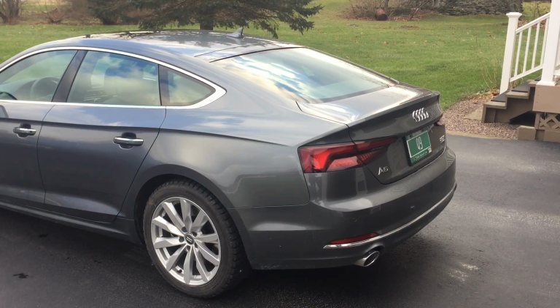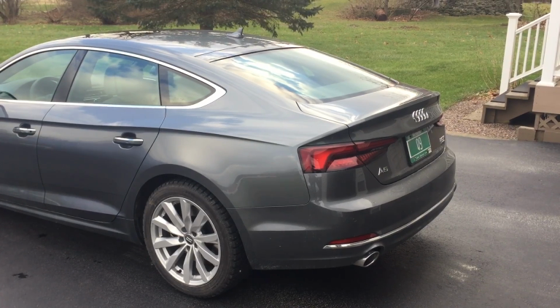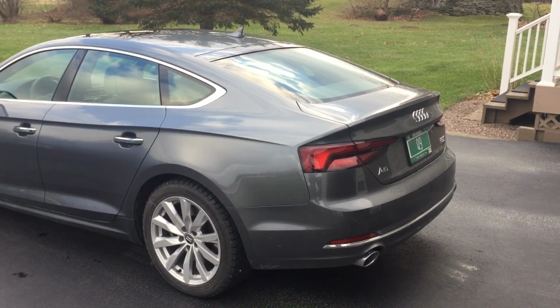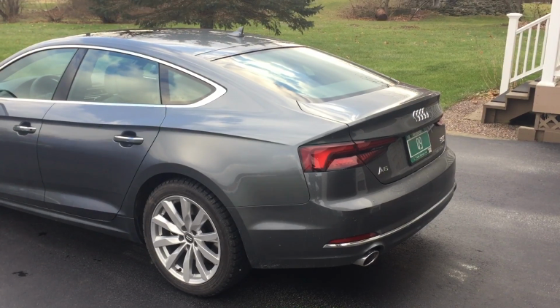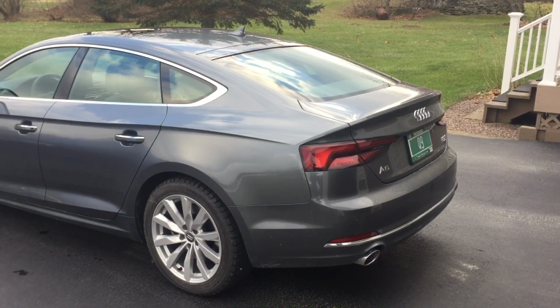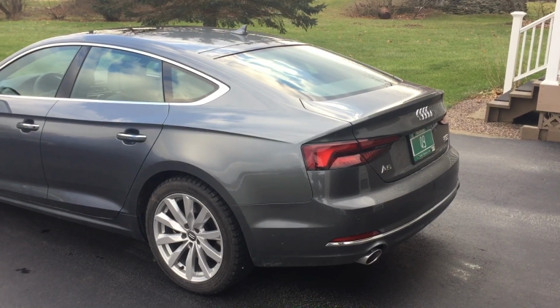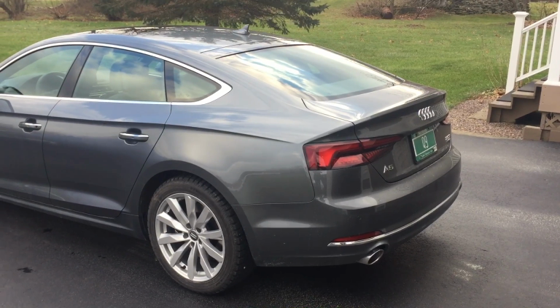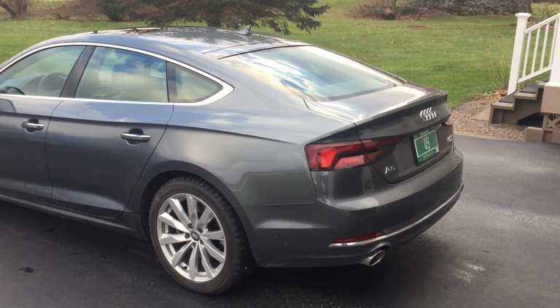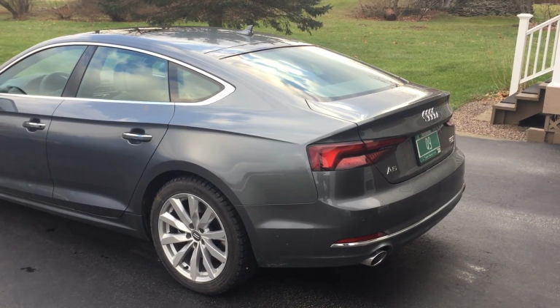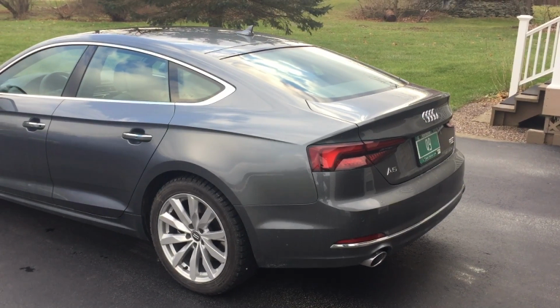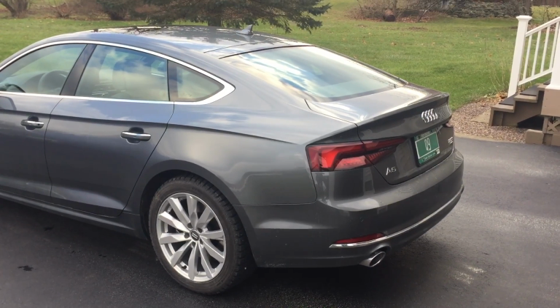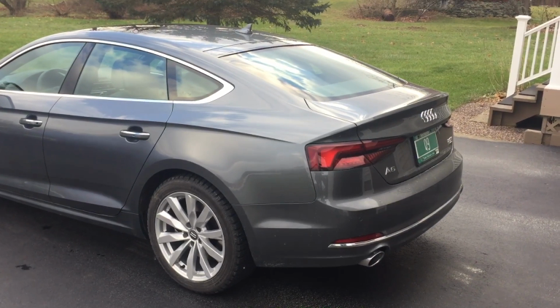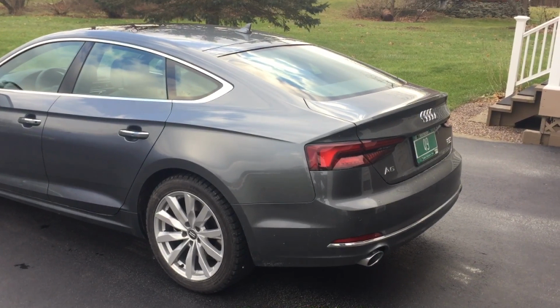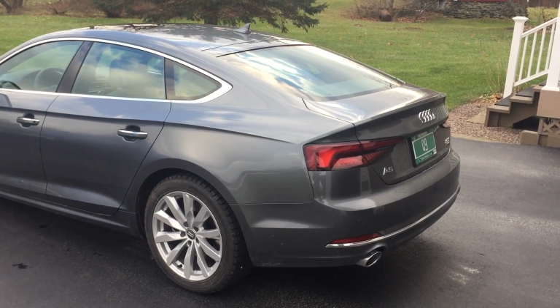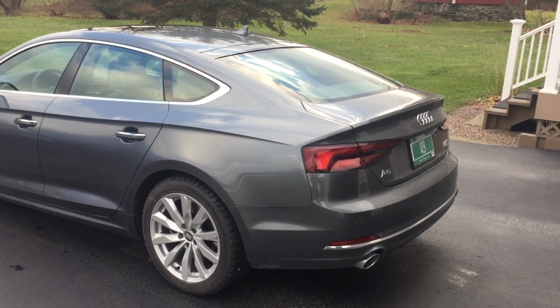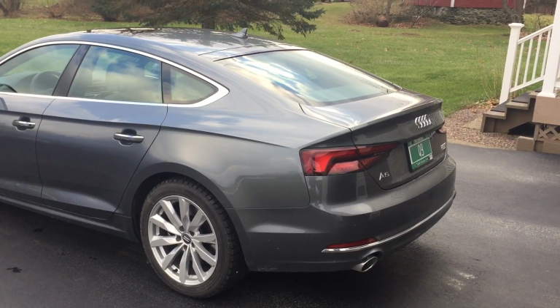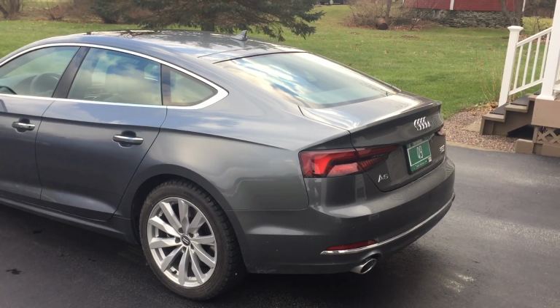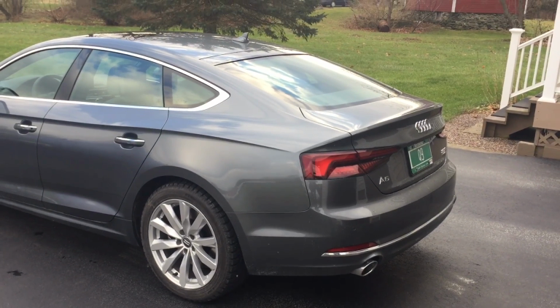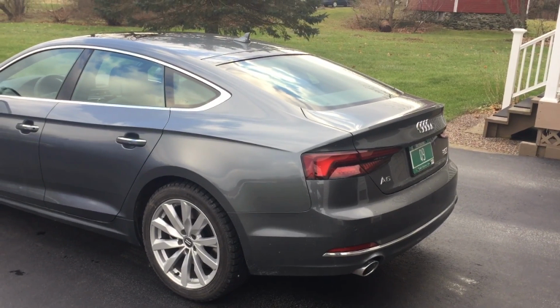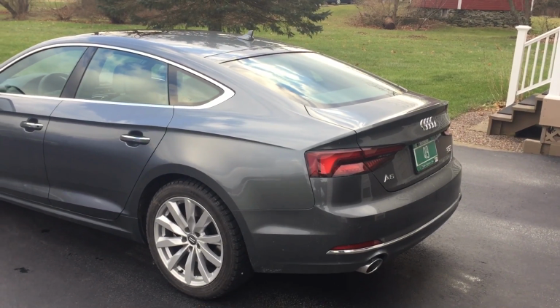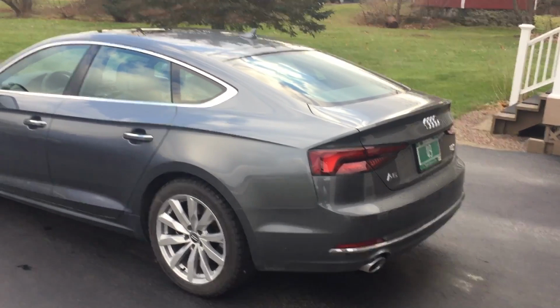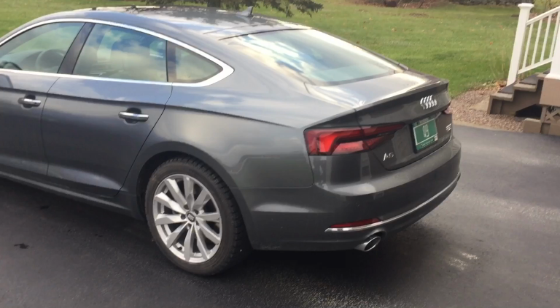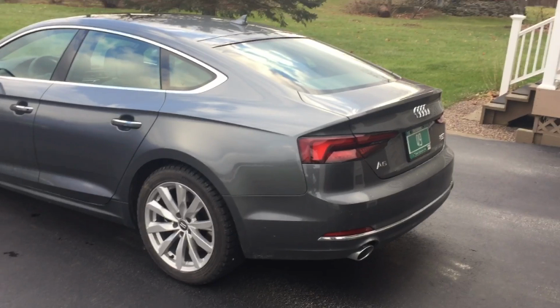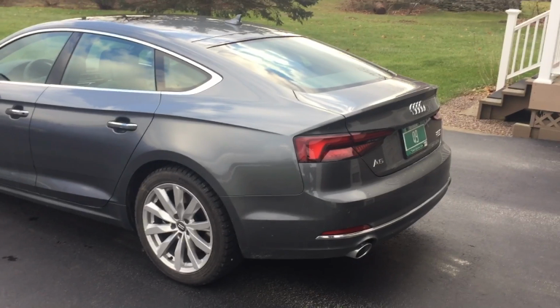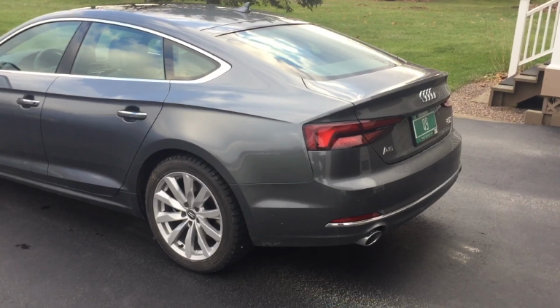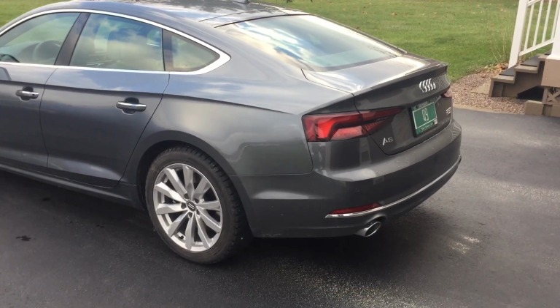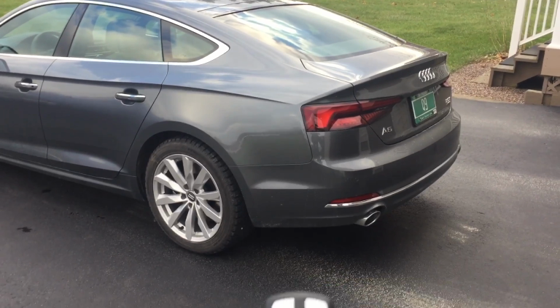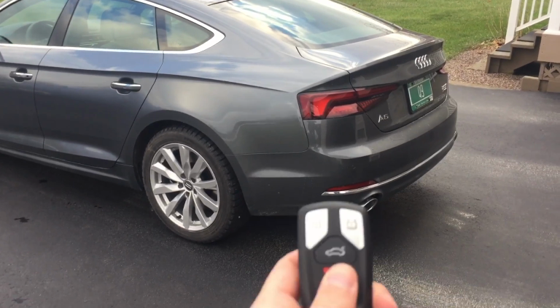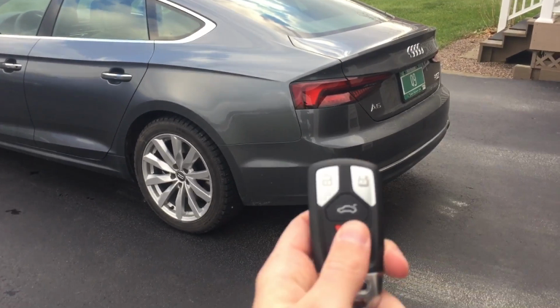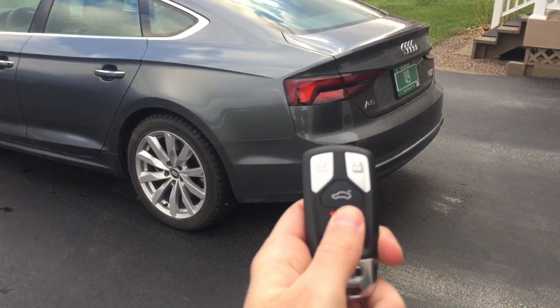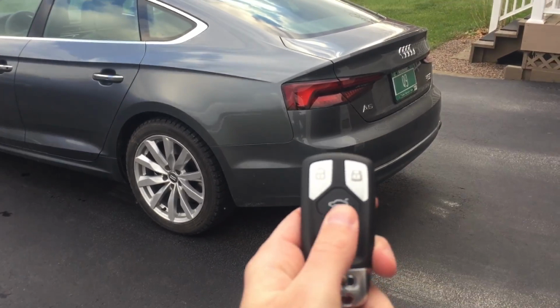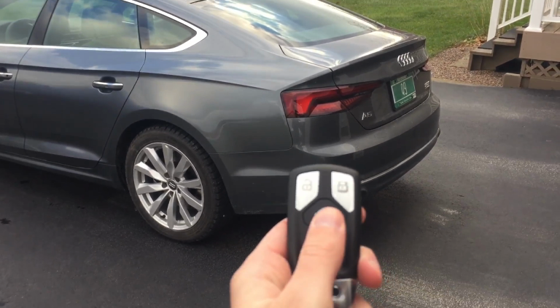Hey everyone, here's just a quick video showing the A5 Sportback's cargo room. Let's go ahead and open up the hatch.